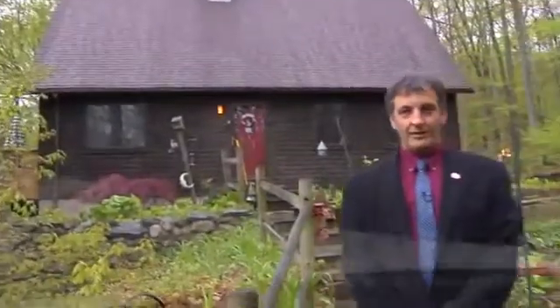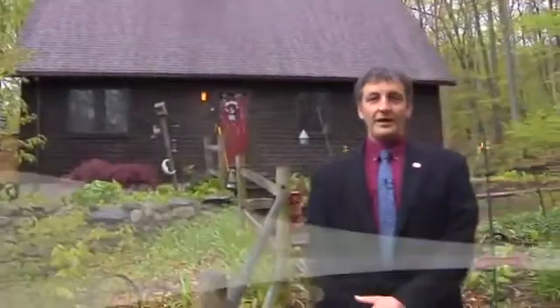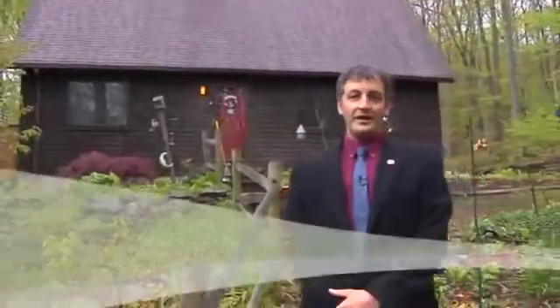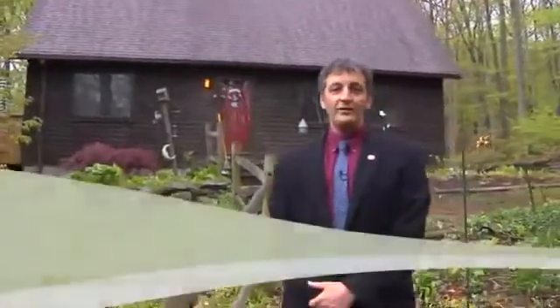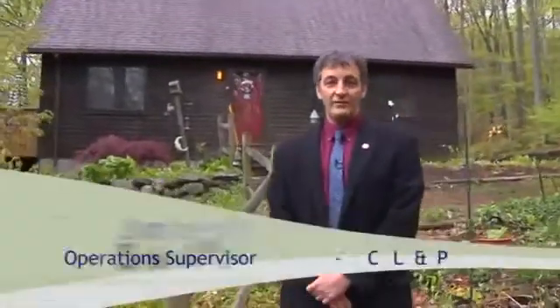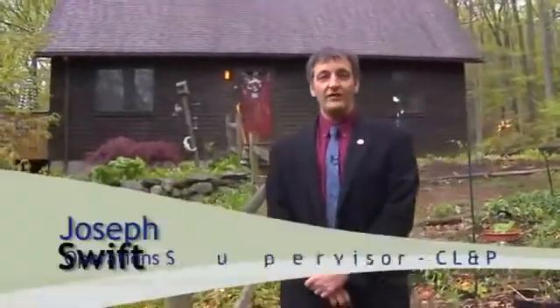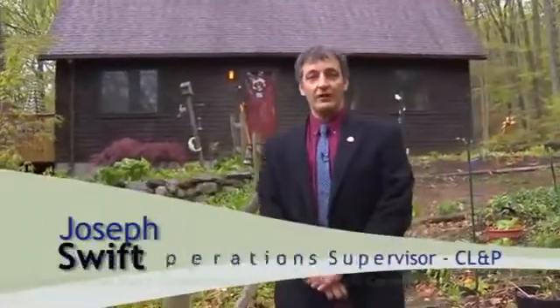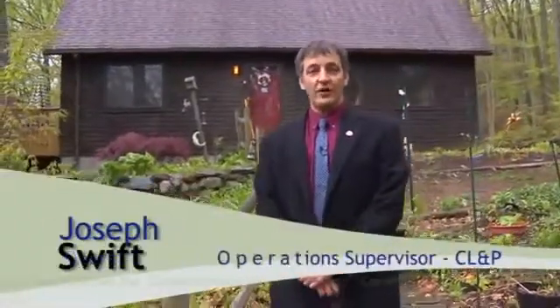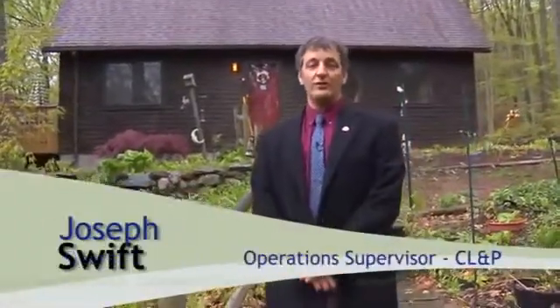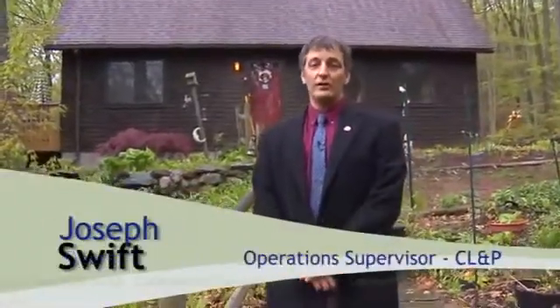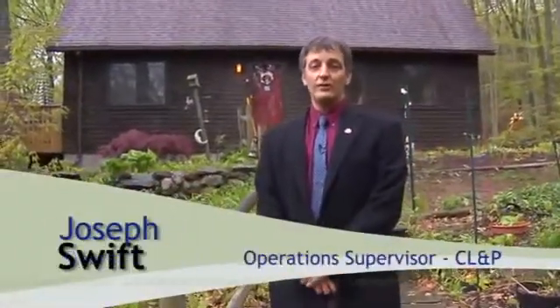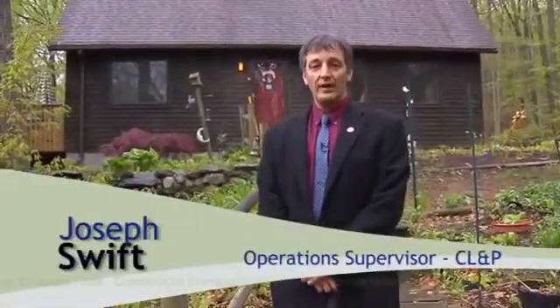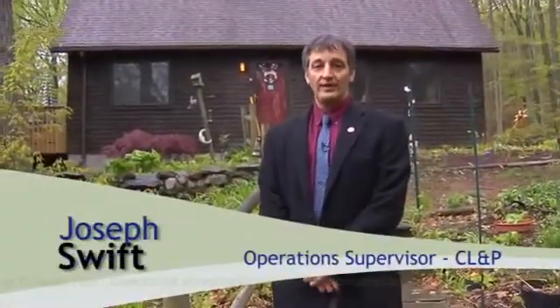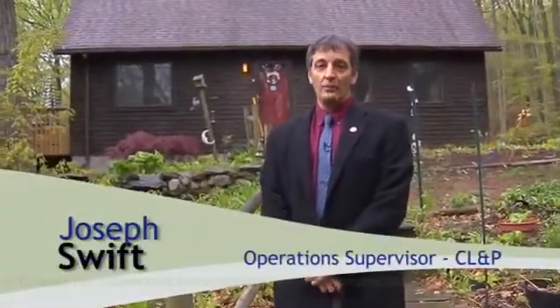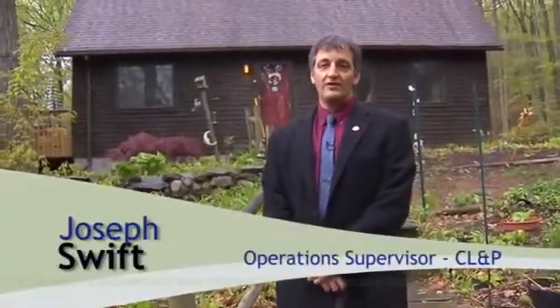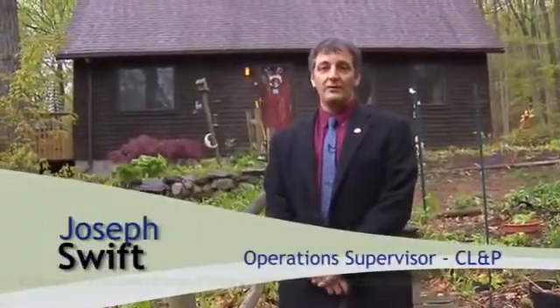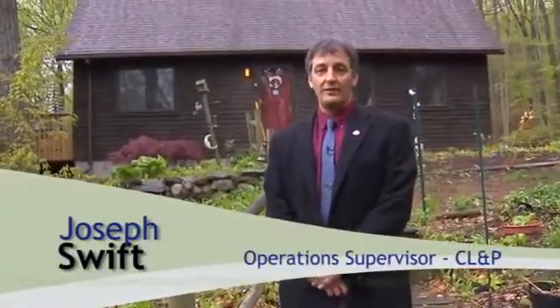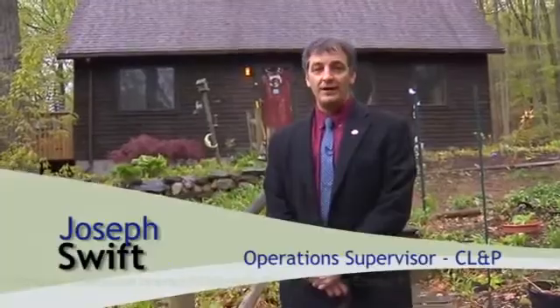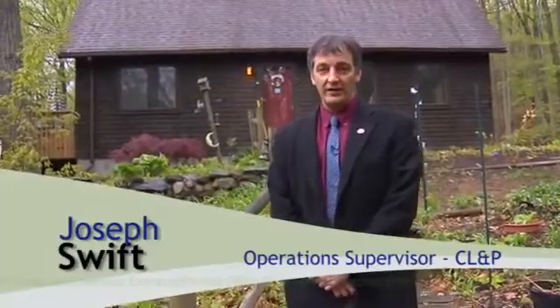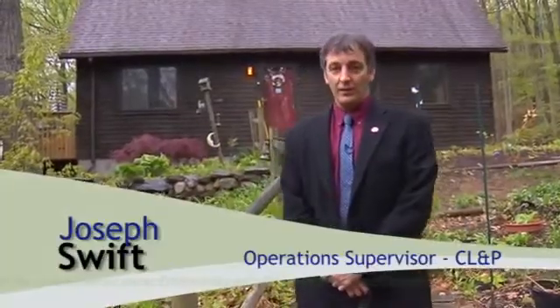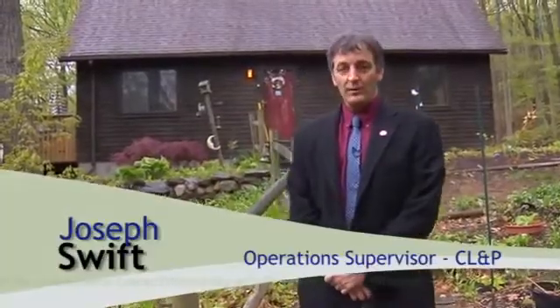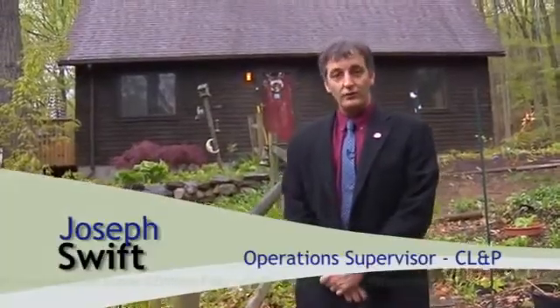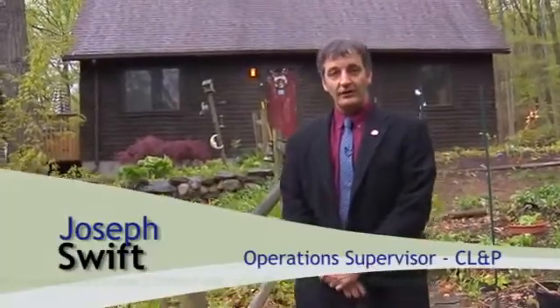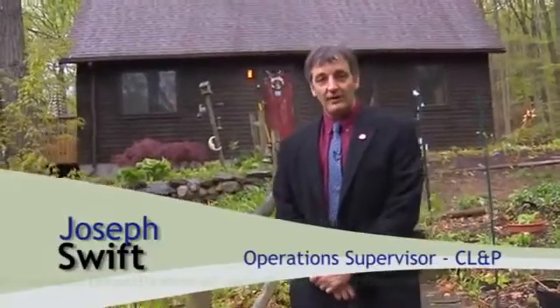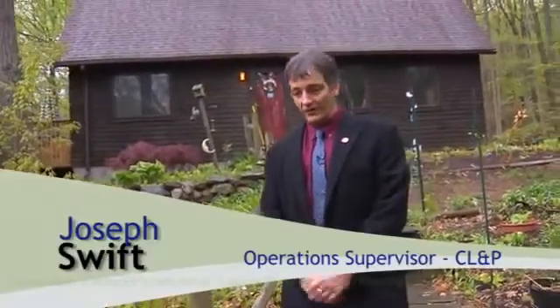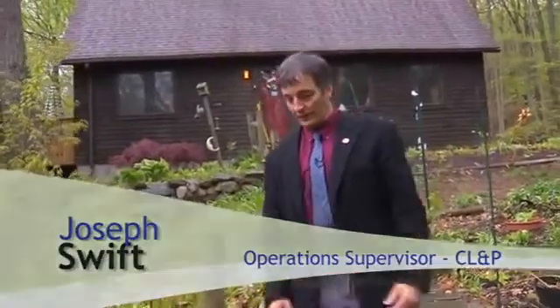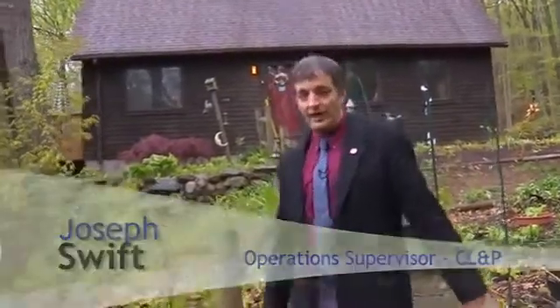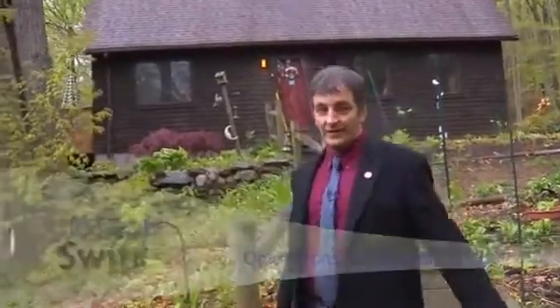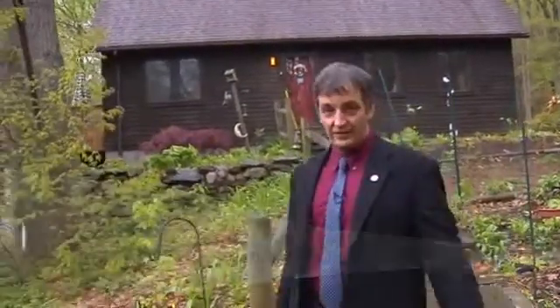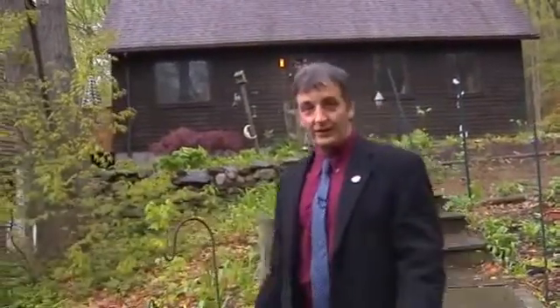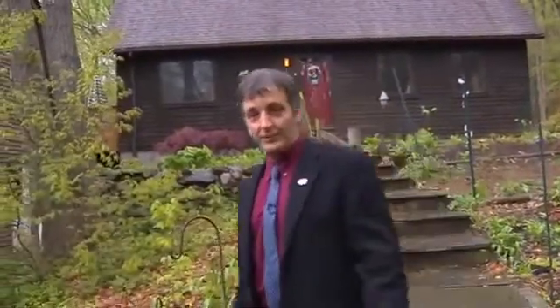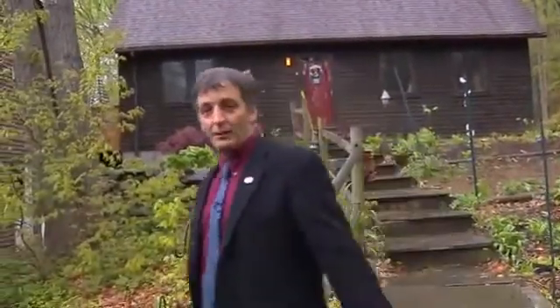The Connecticut Energy Efficiency Fund is always looking for new ways to help customers save energy. One of the new technologies that we're going to look at today is the ductless heat pump.